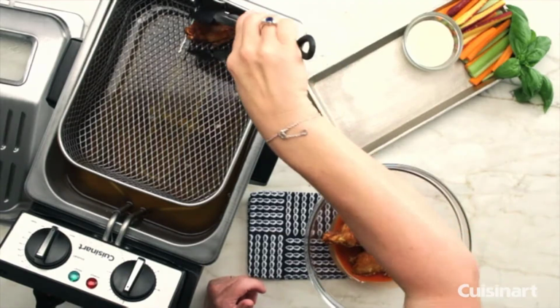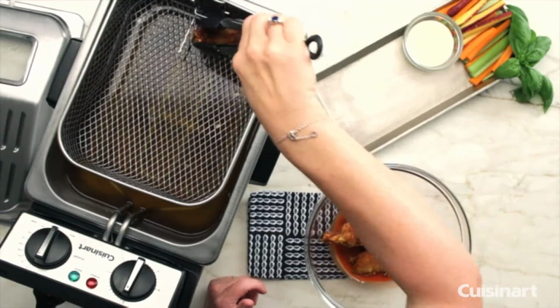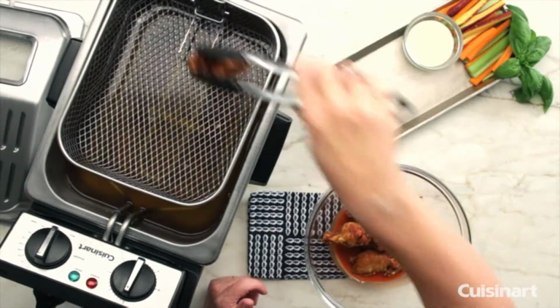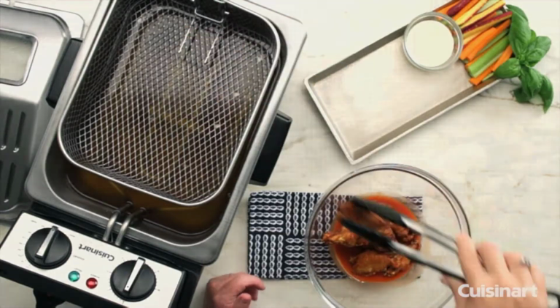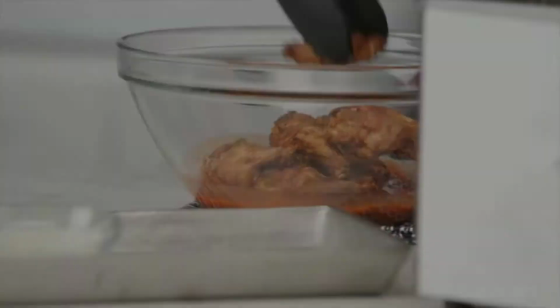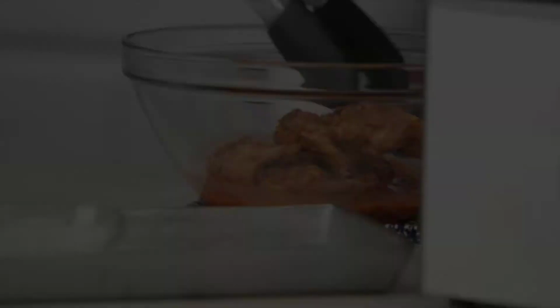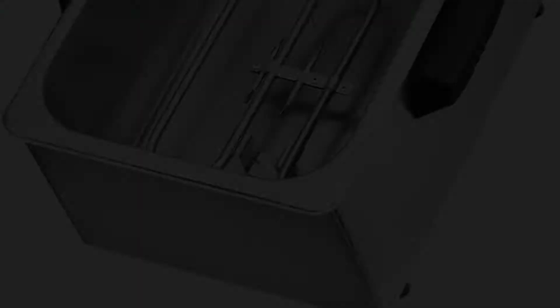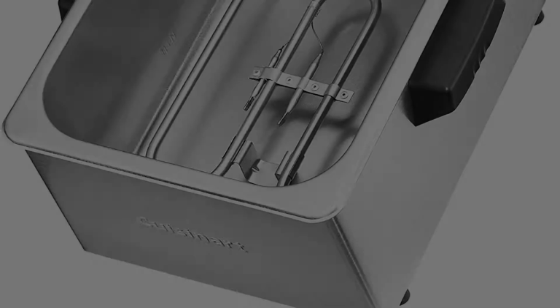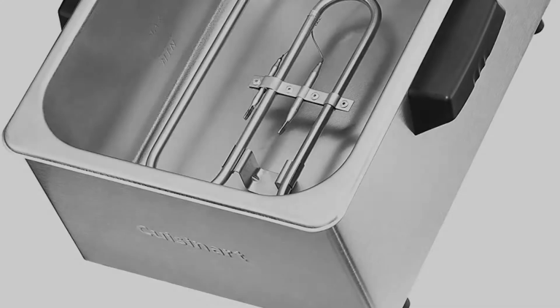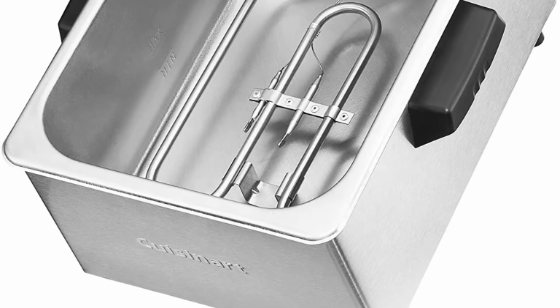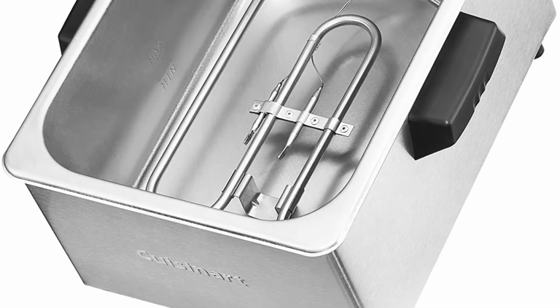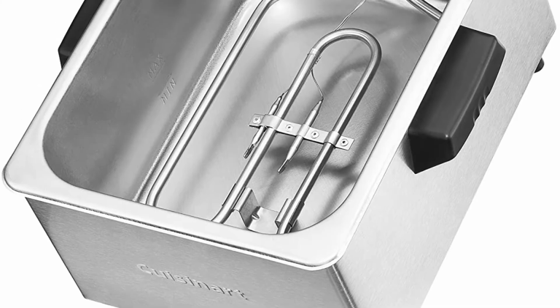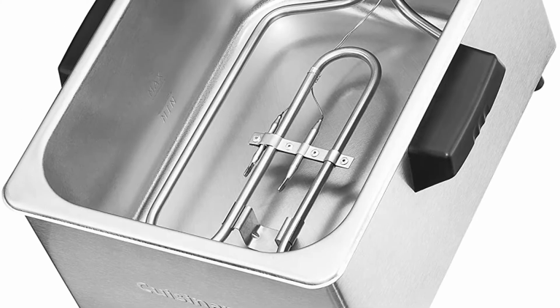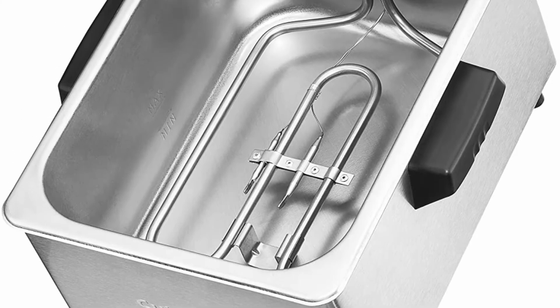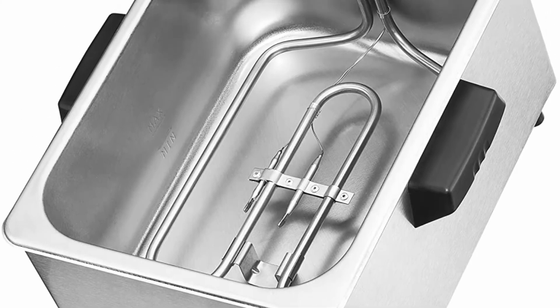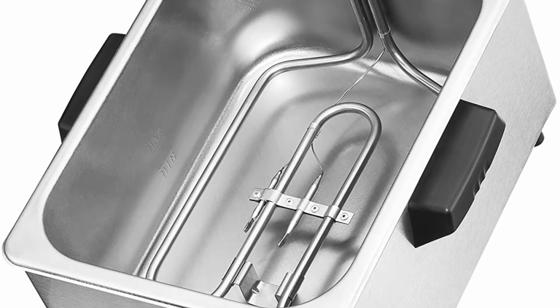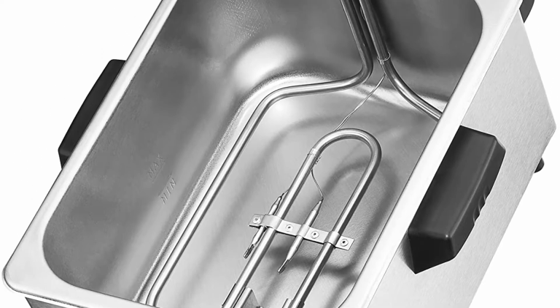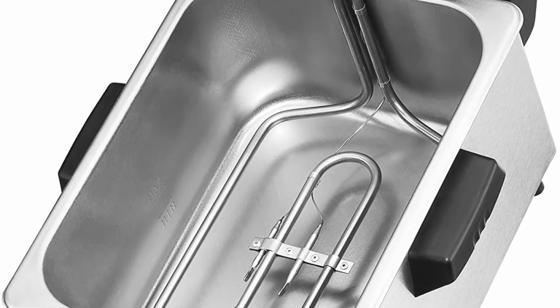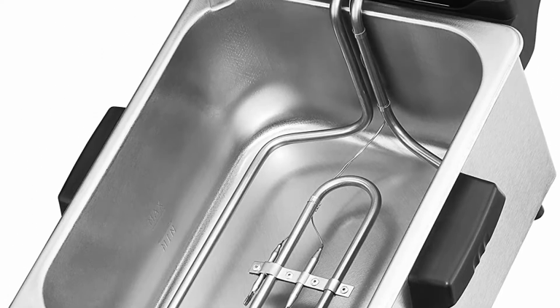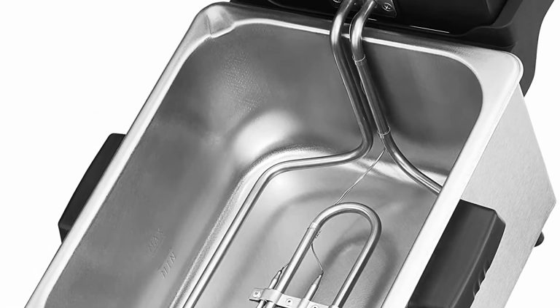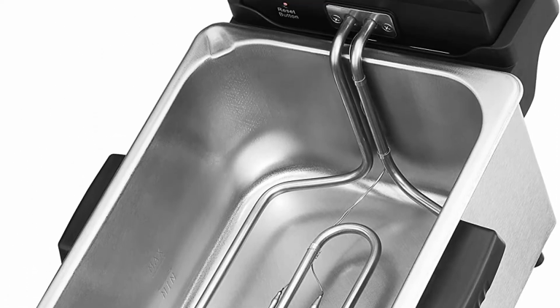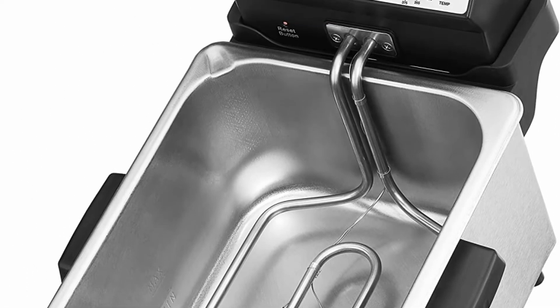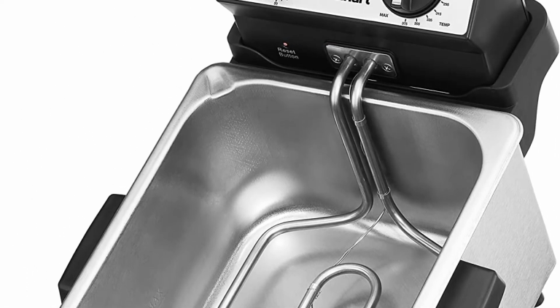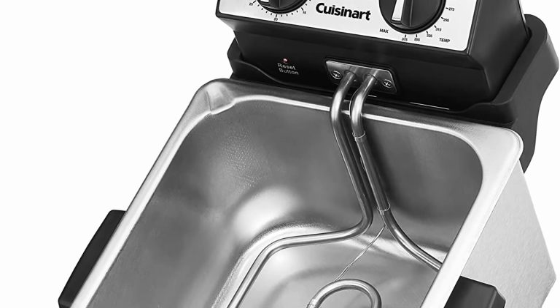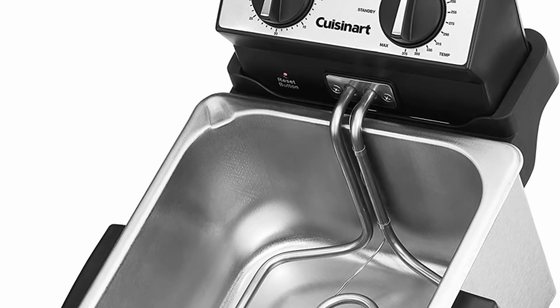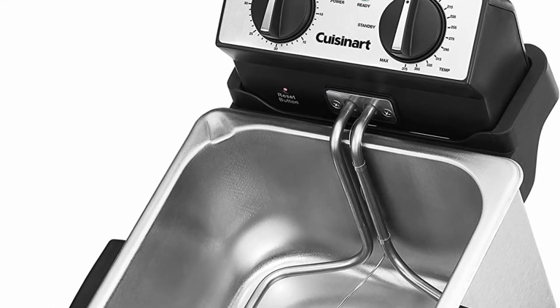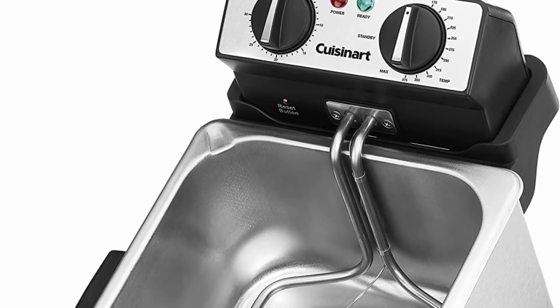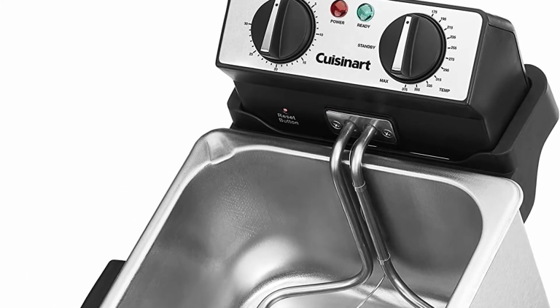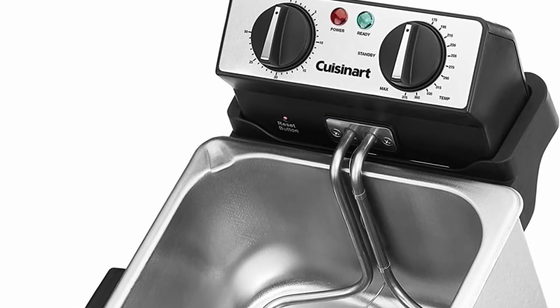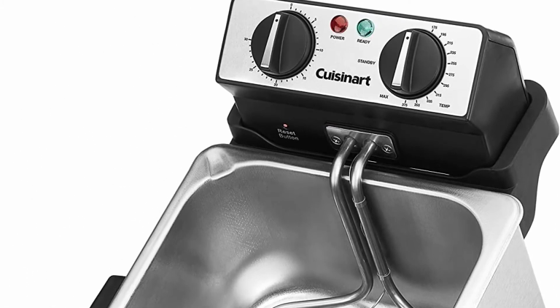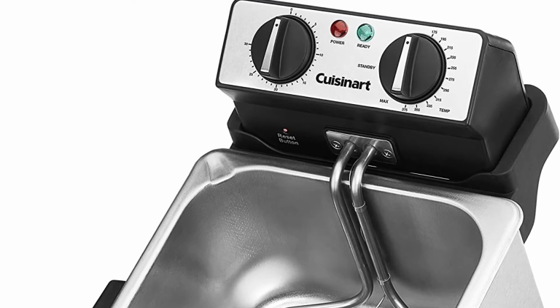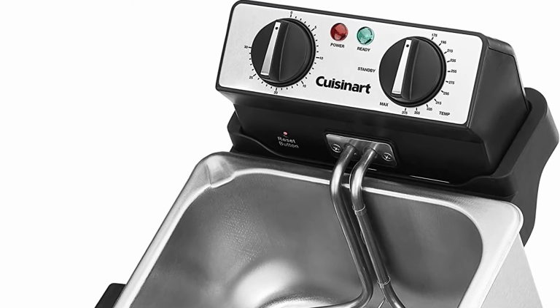The basket is made from stainless steel and has a handle that will stay cool while you're cooking.